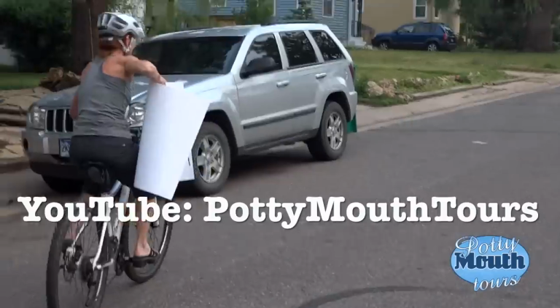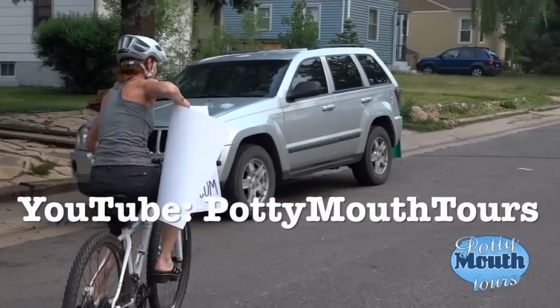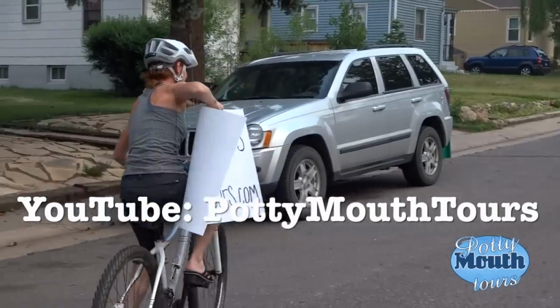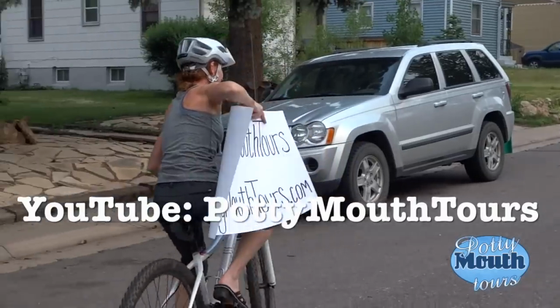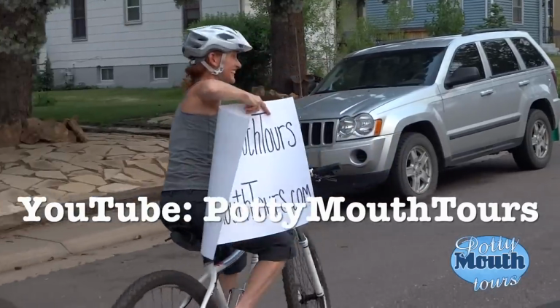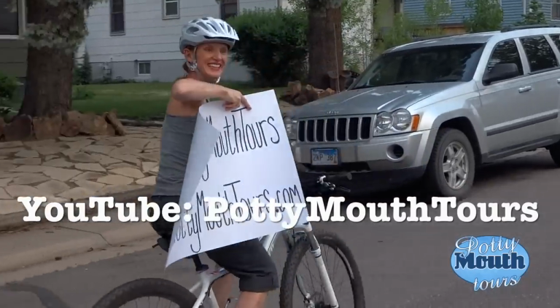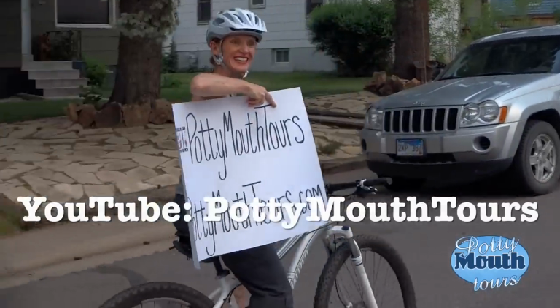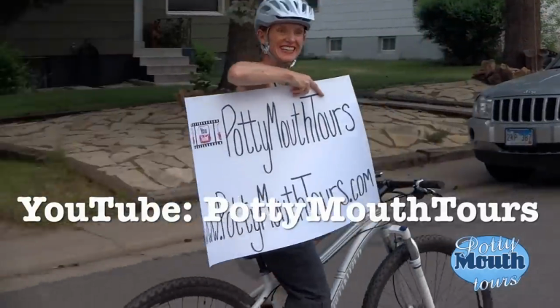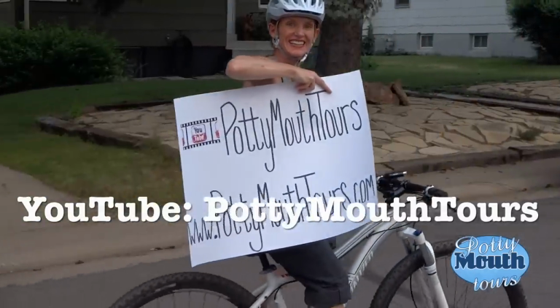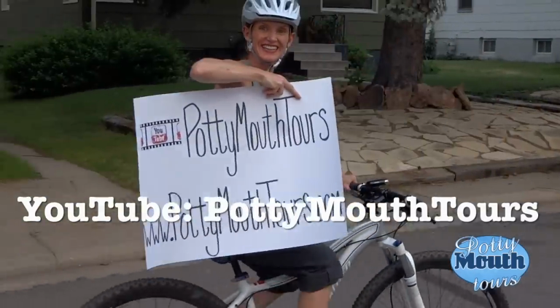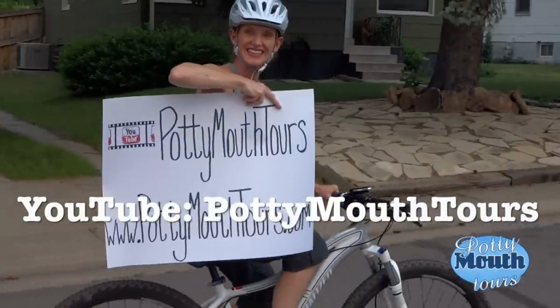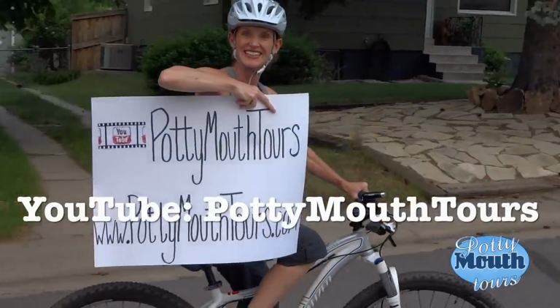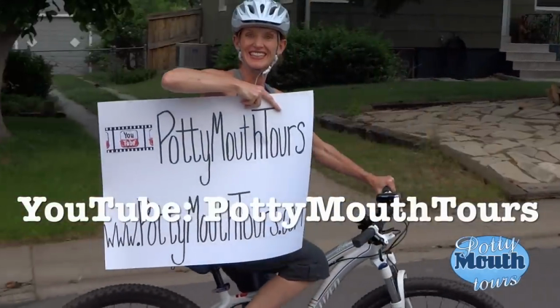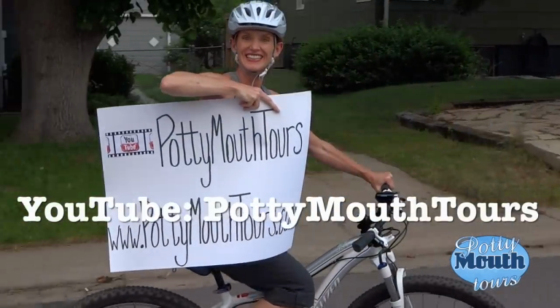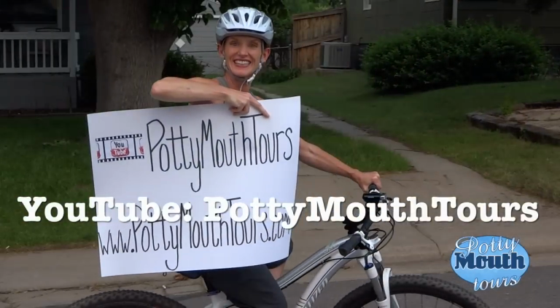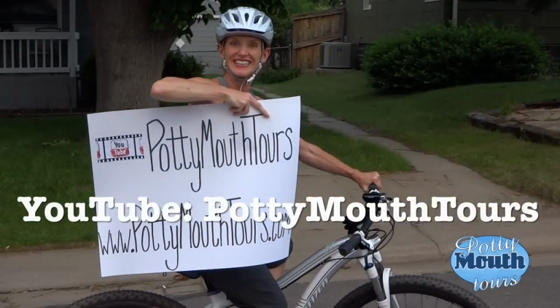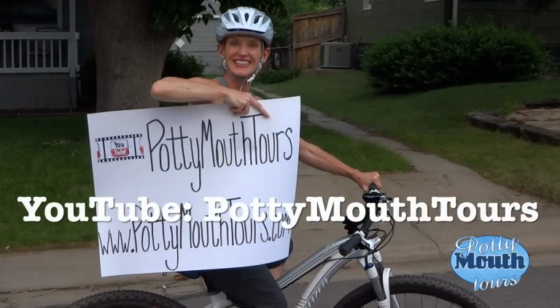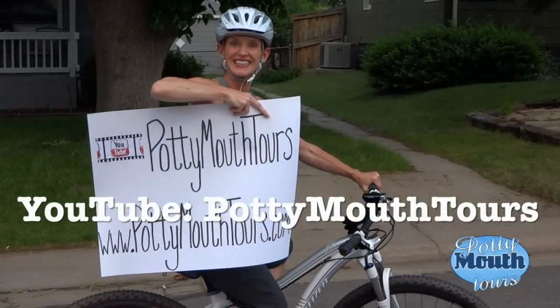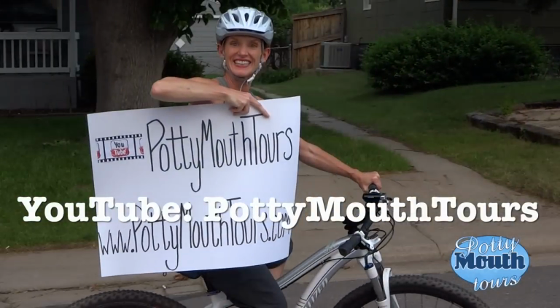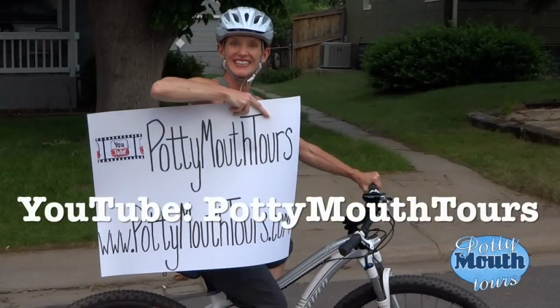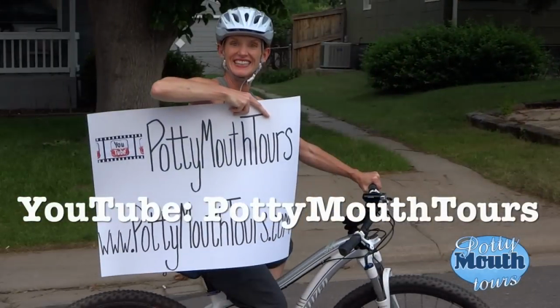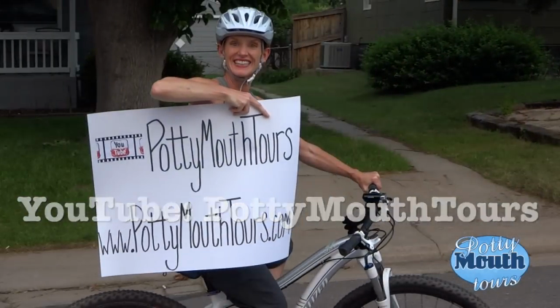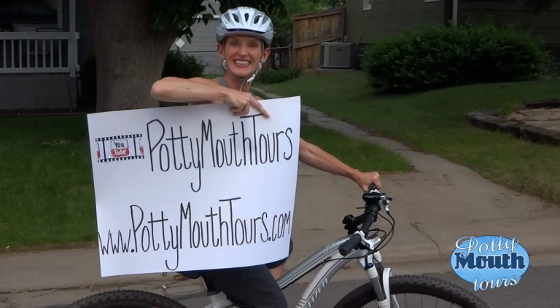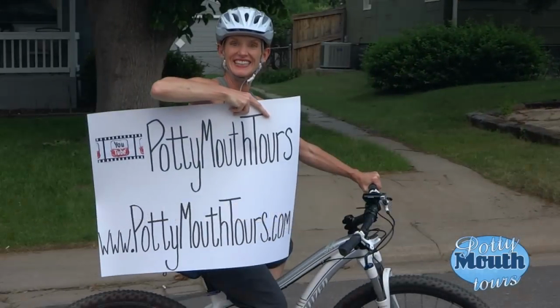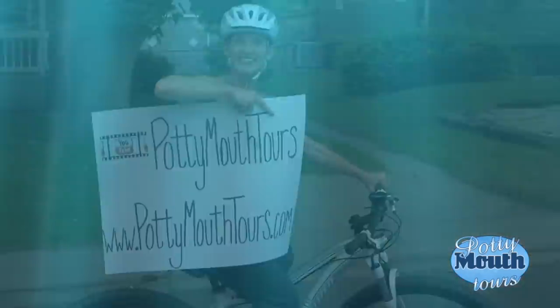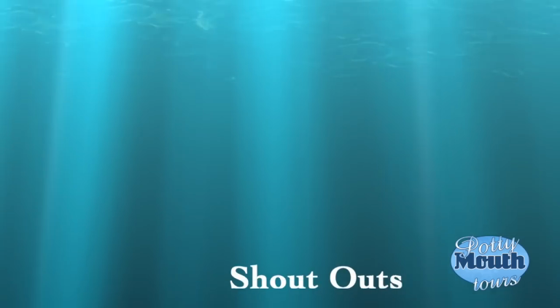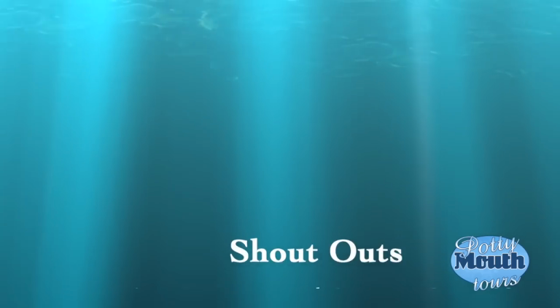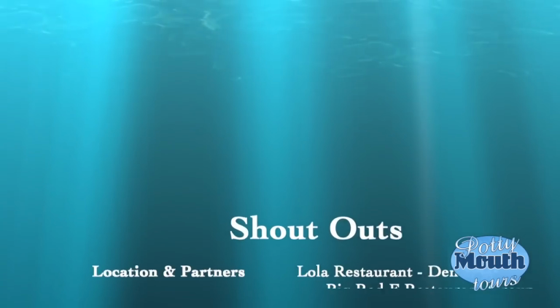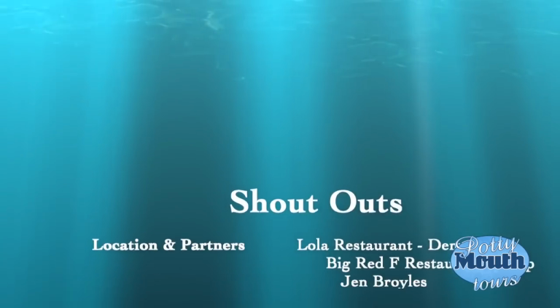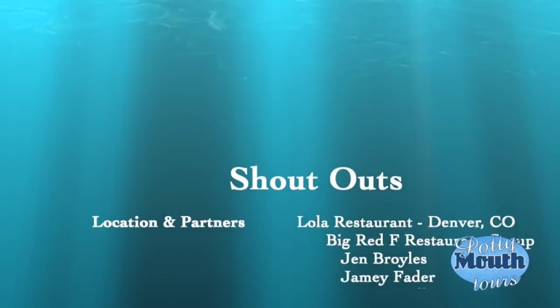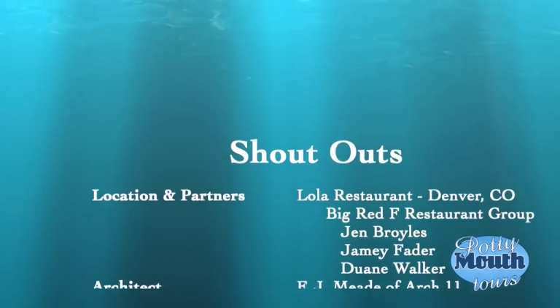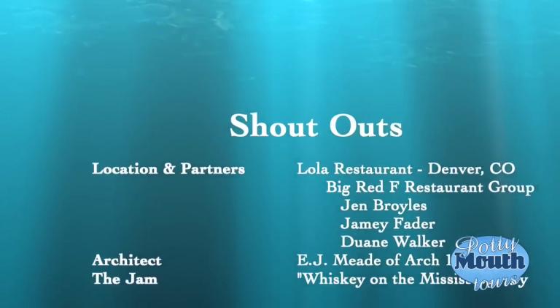So you don't miss our new releases, subscribe to the Potty Mouth Tours YouTube channel. See you next time, guys!